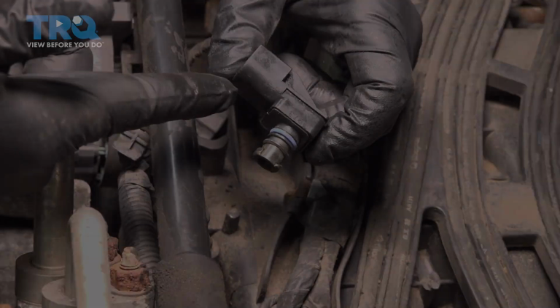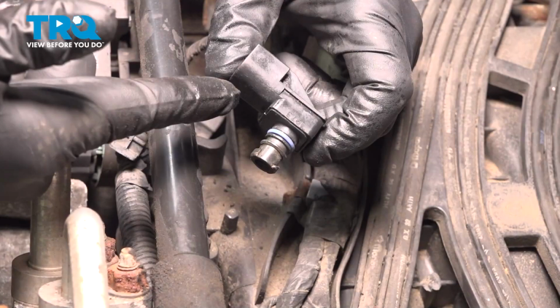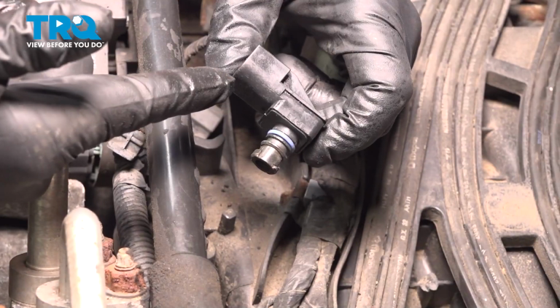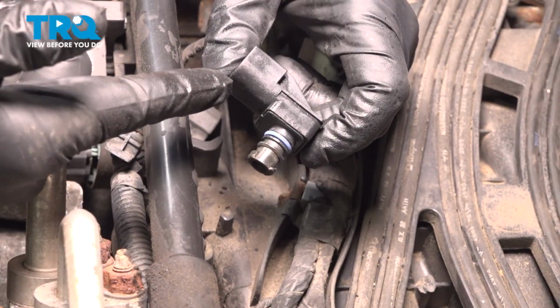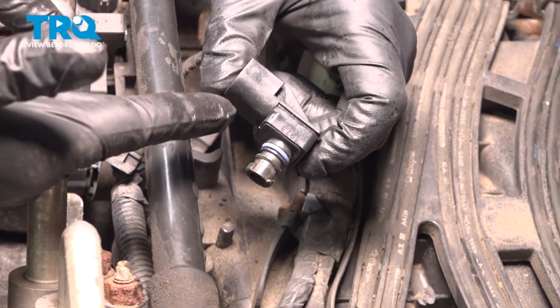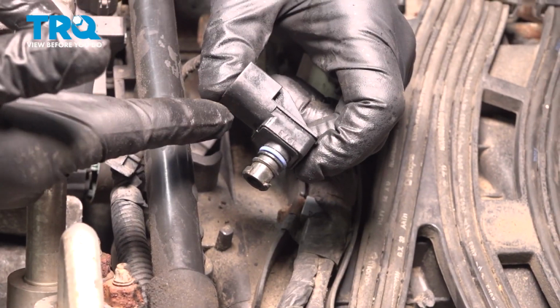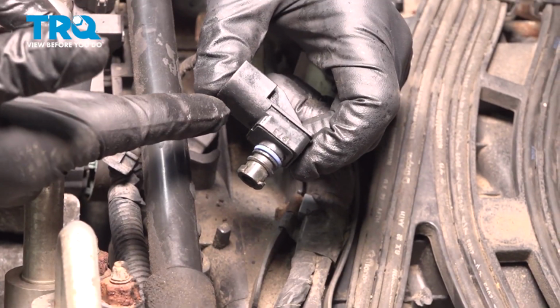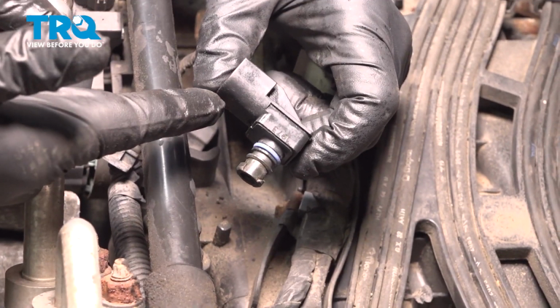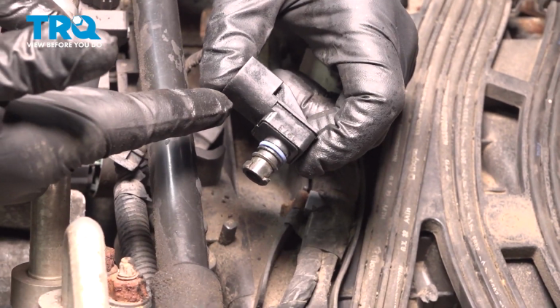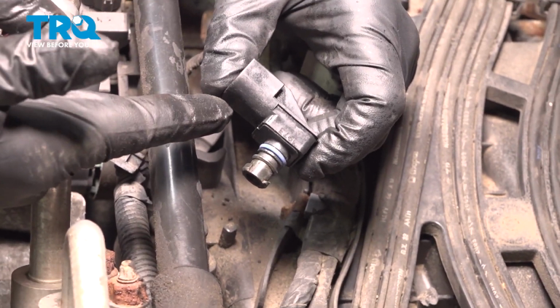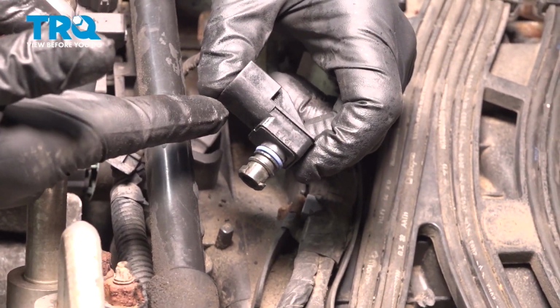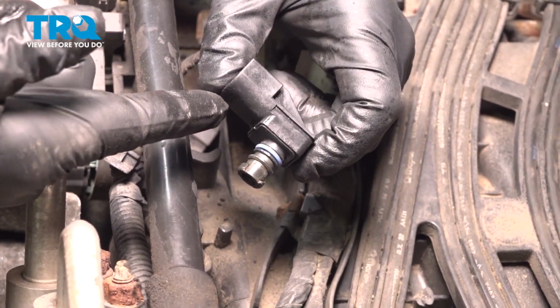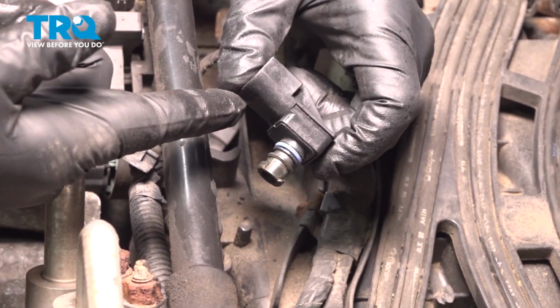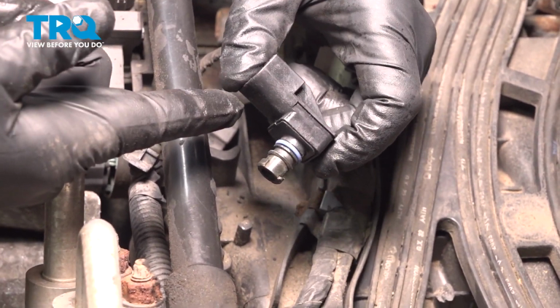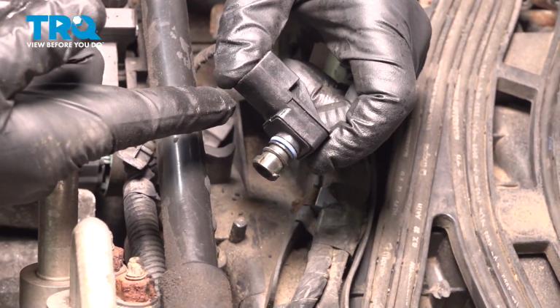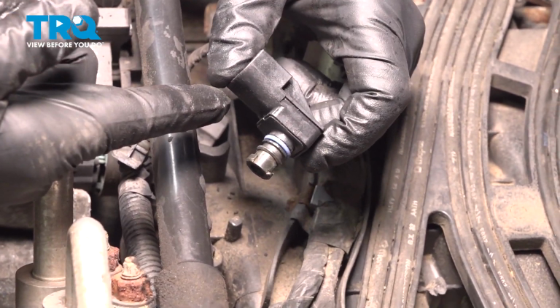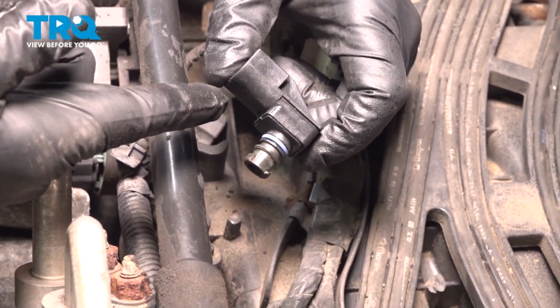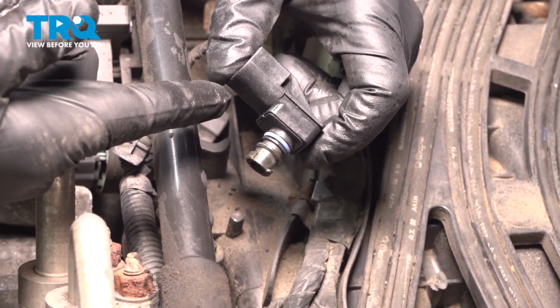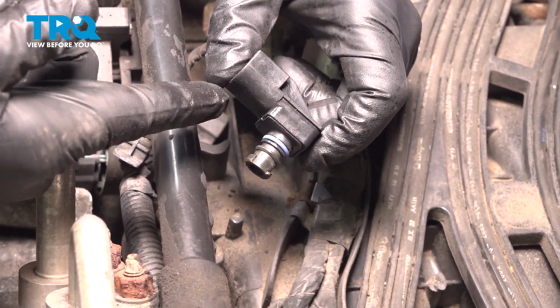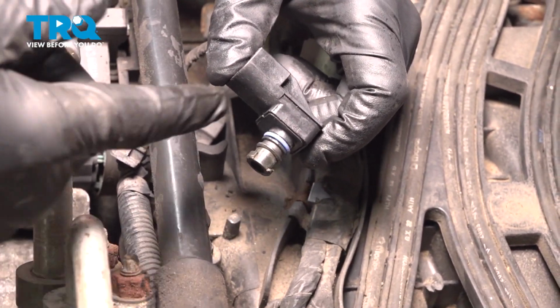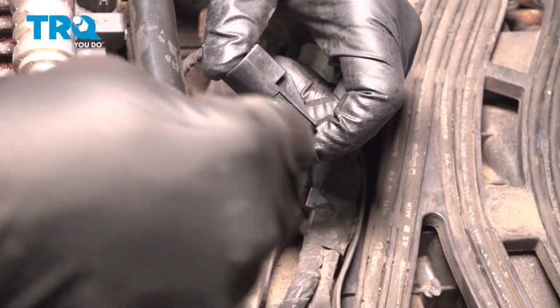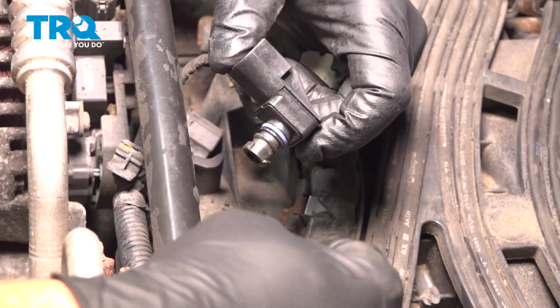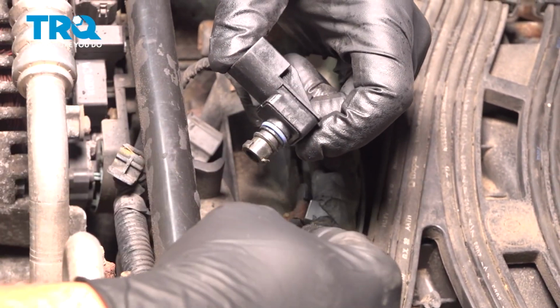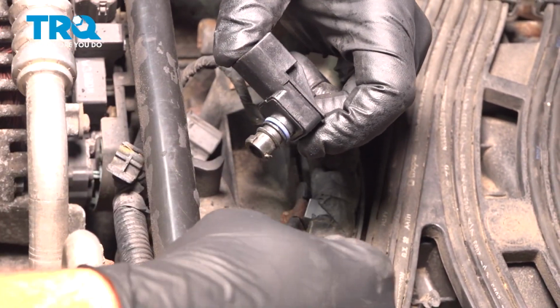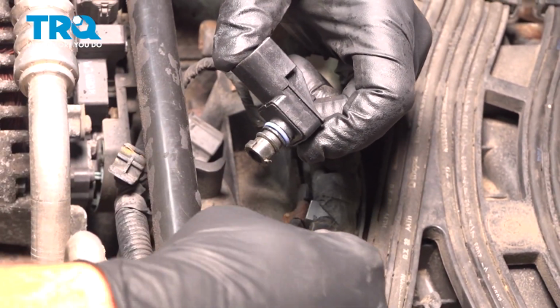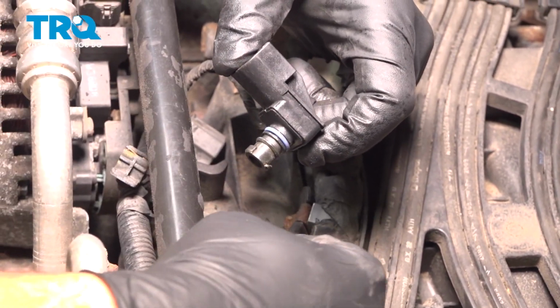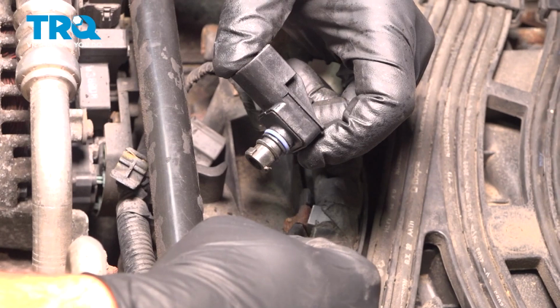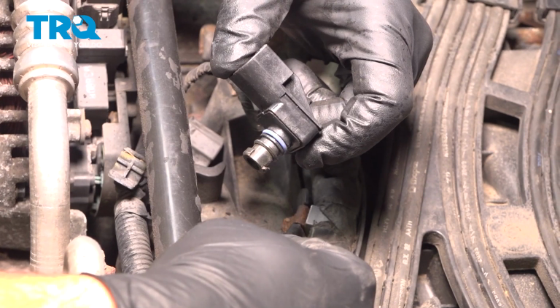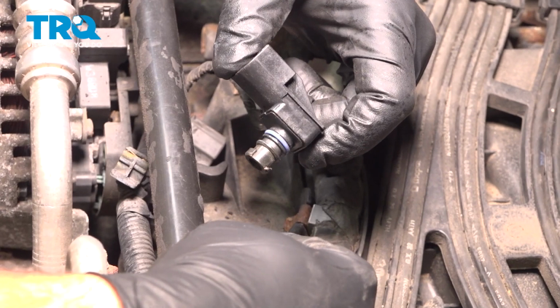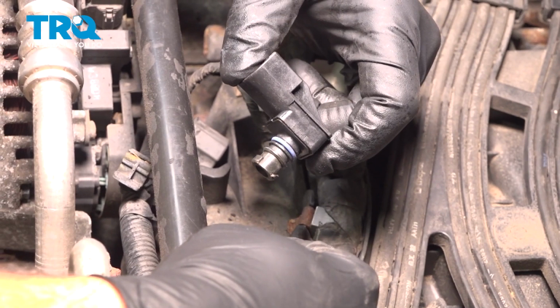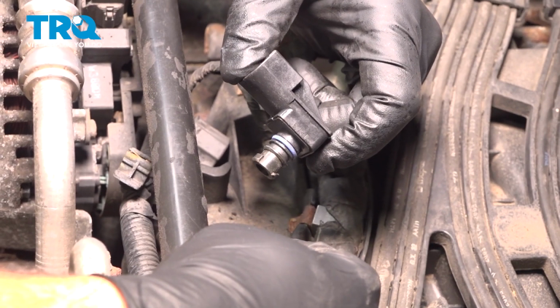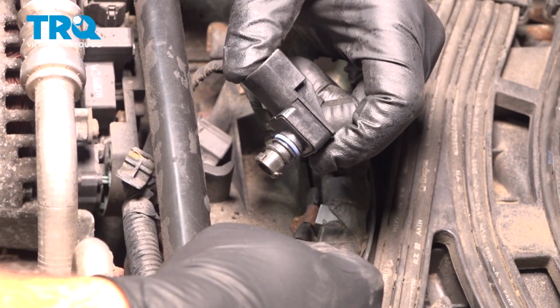In this video, we're going to show you how to replace your MAP sensor on your Dodge Ram. It's located on the front side of your intake manifold.